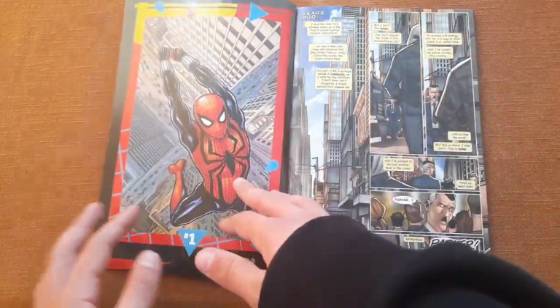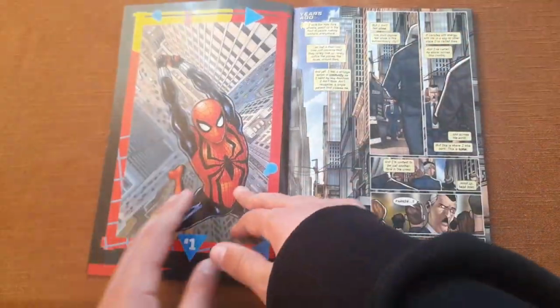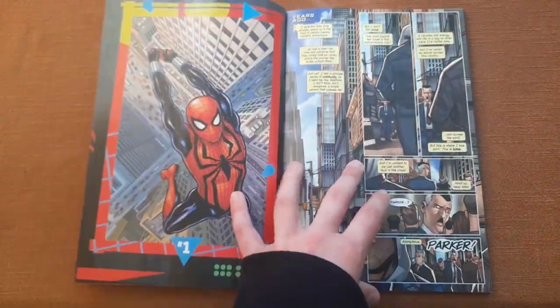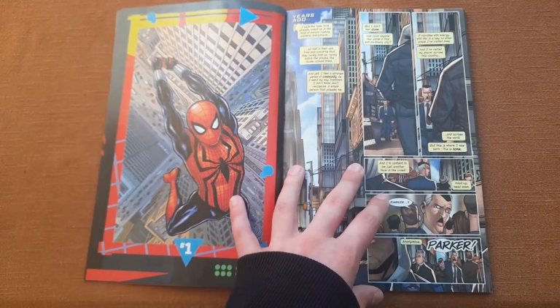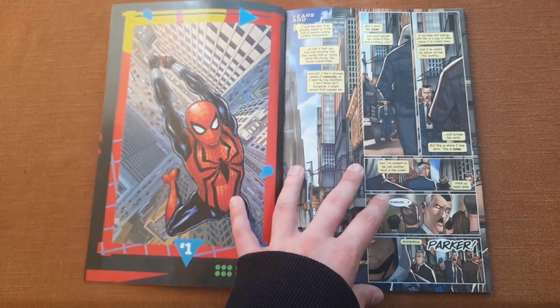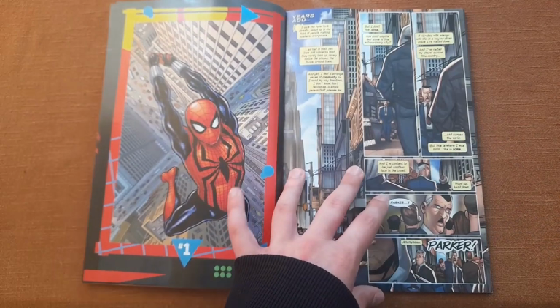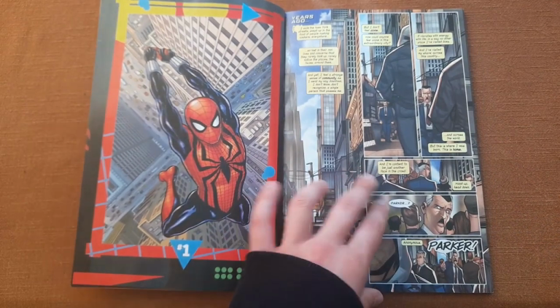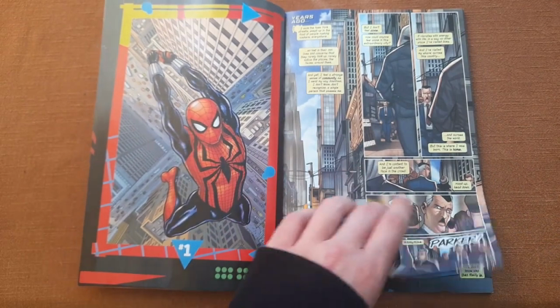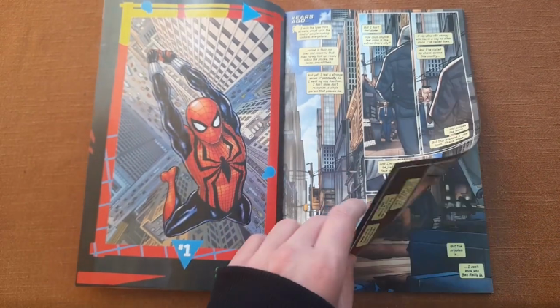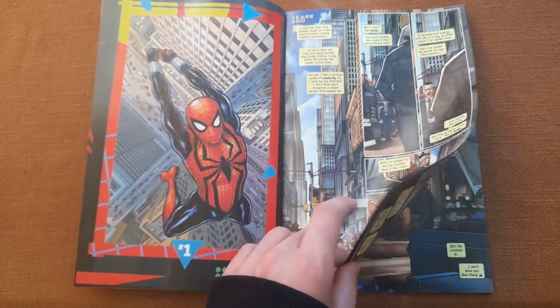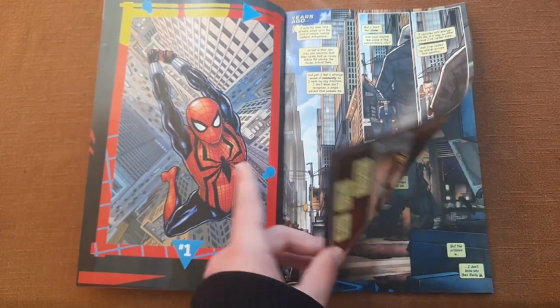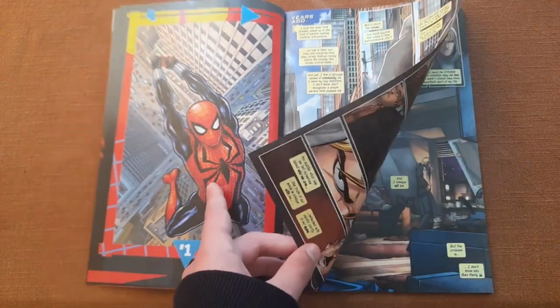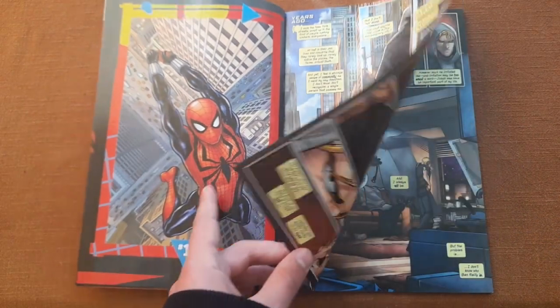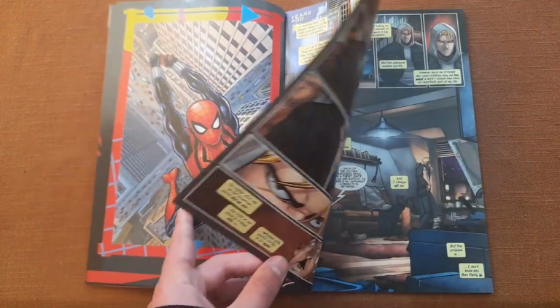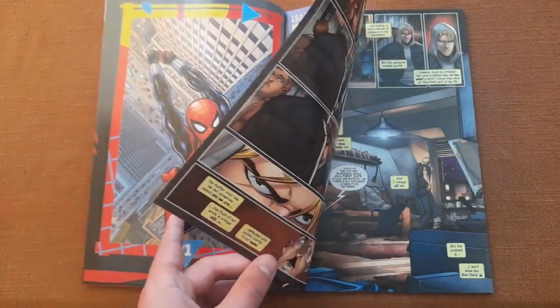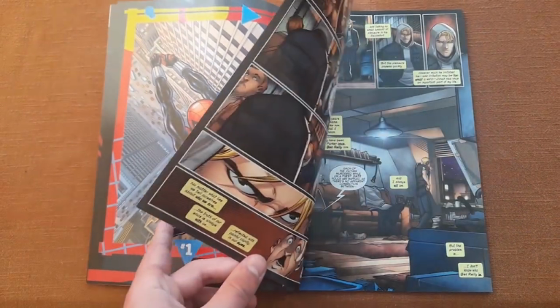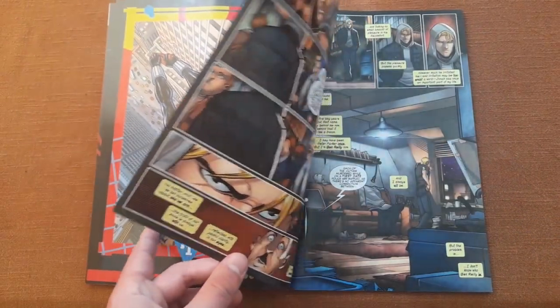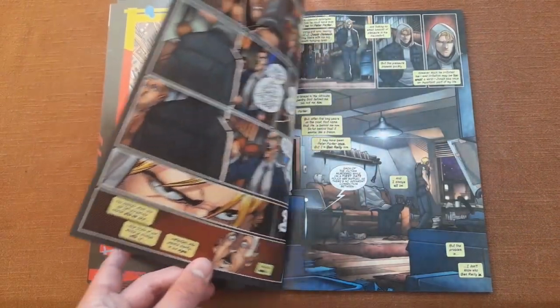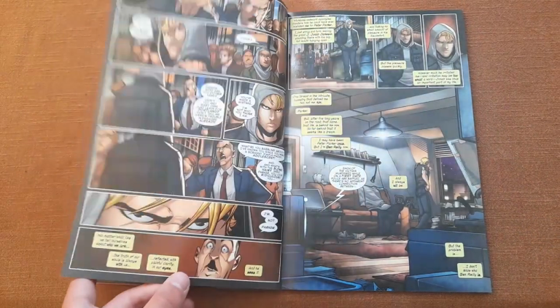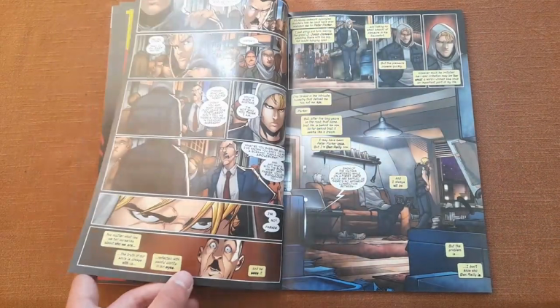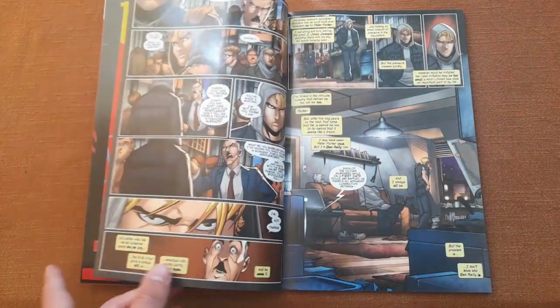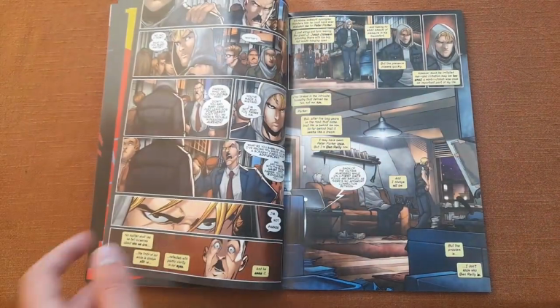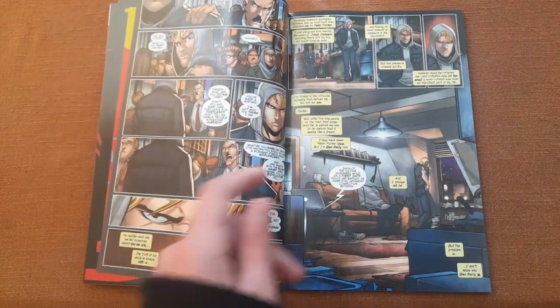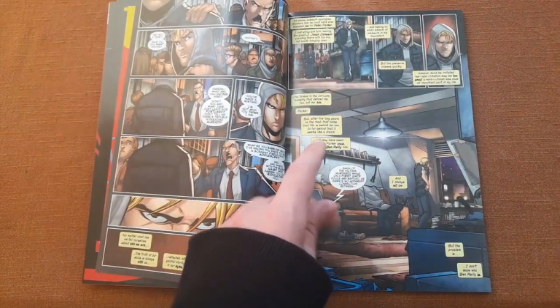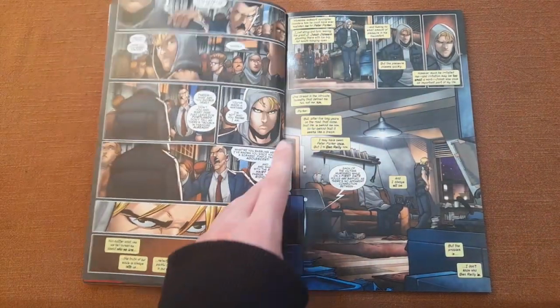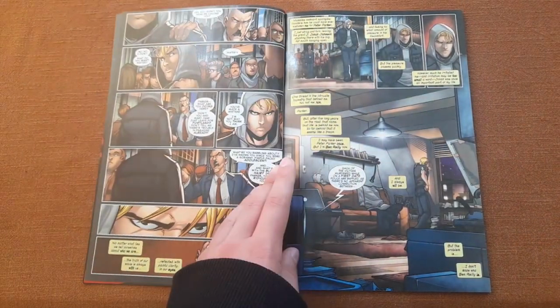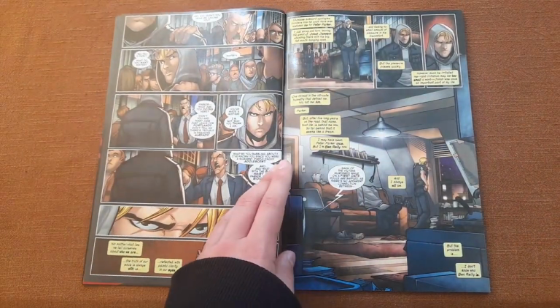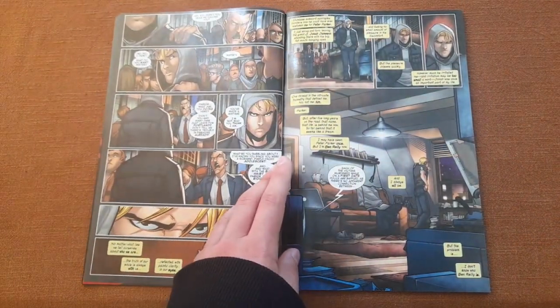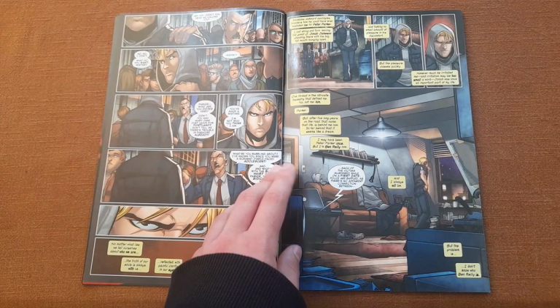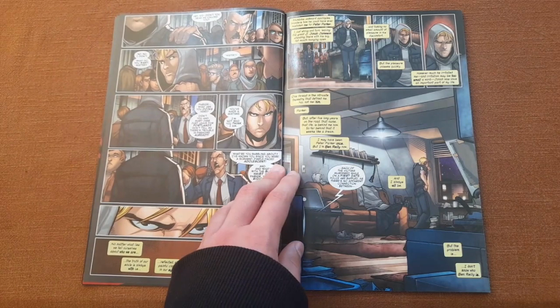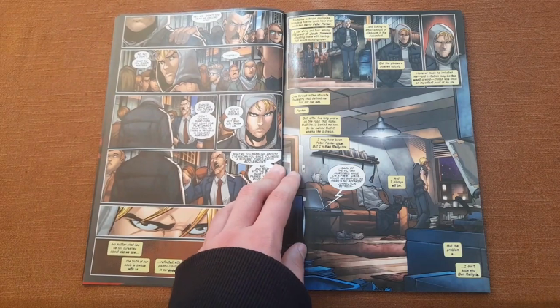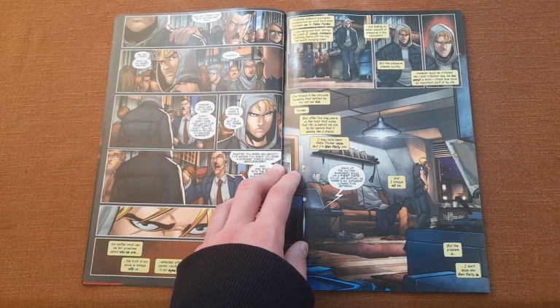Some of the covers are not very good, but the story sure is very enjoyable.